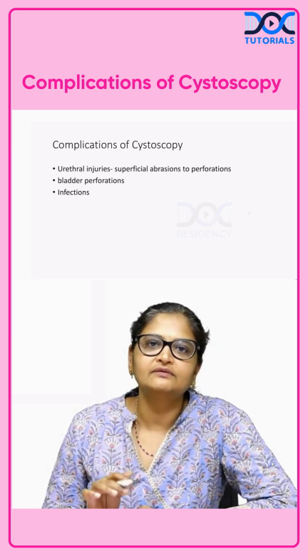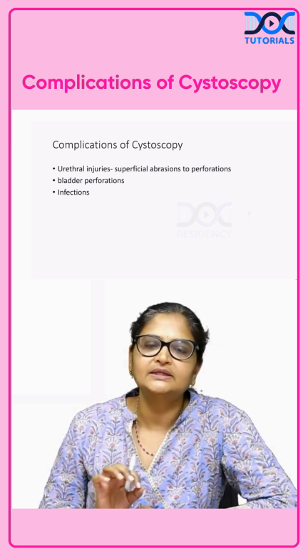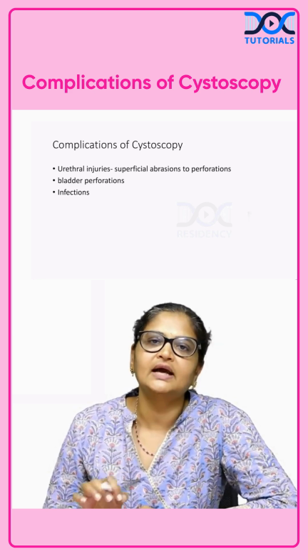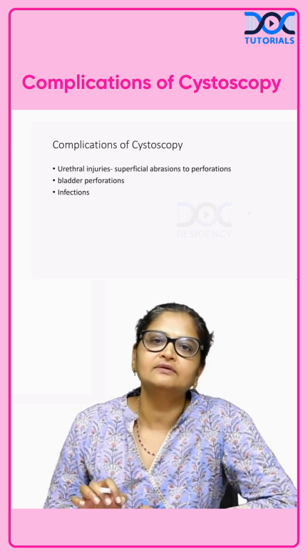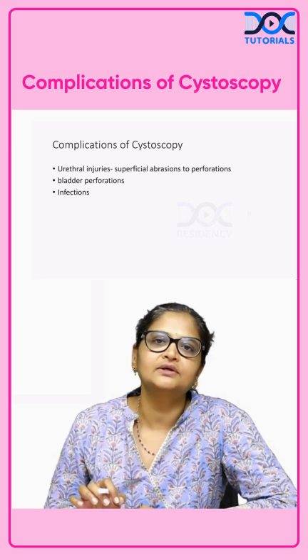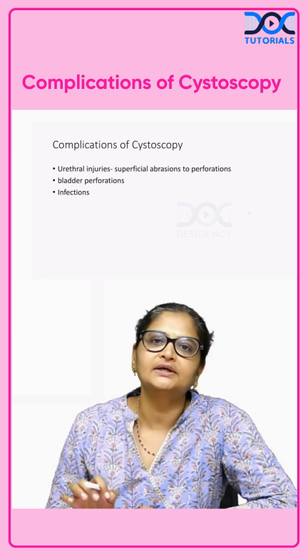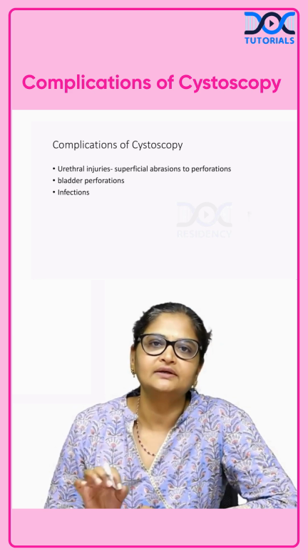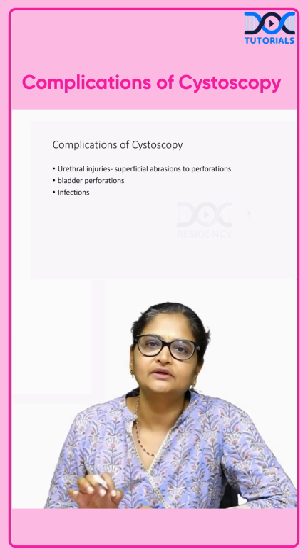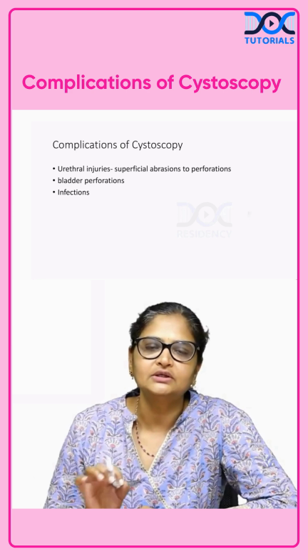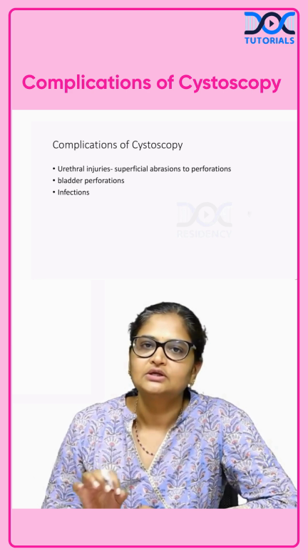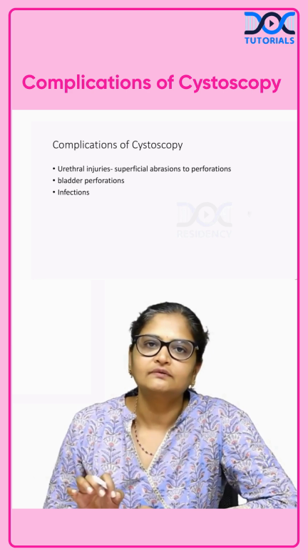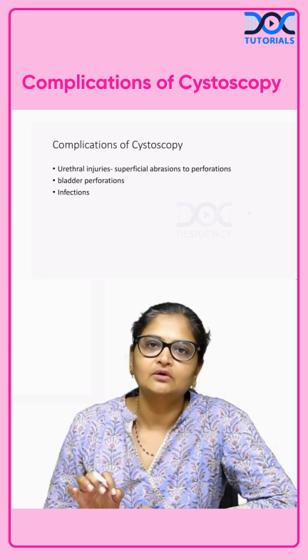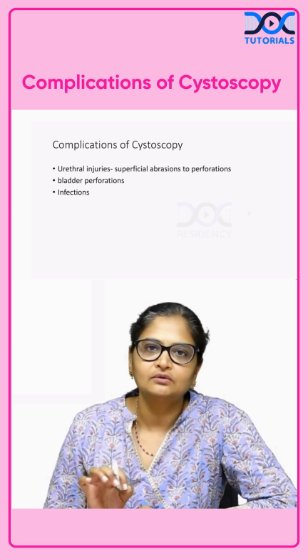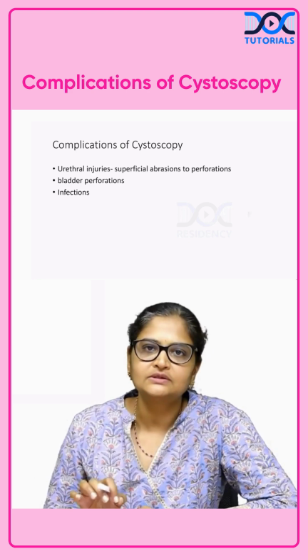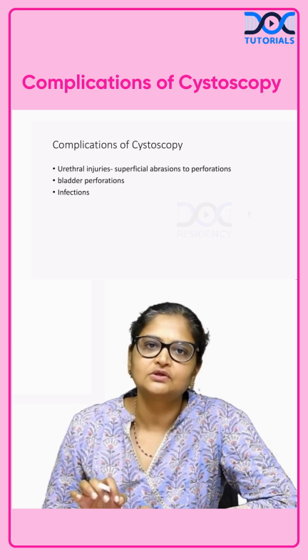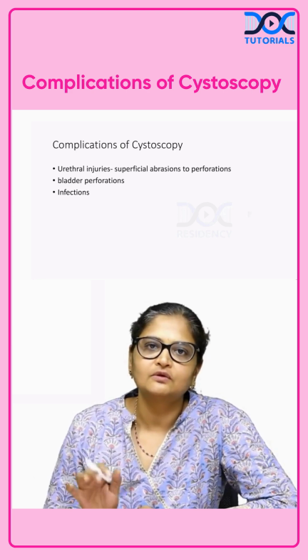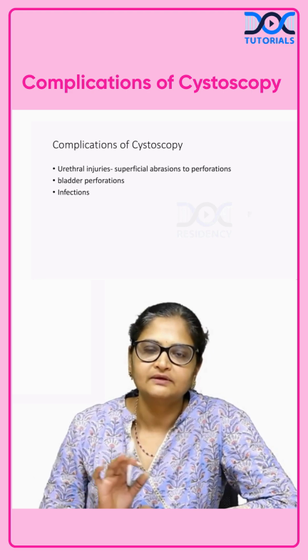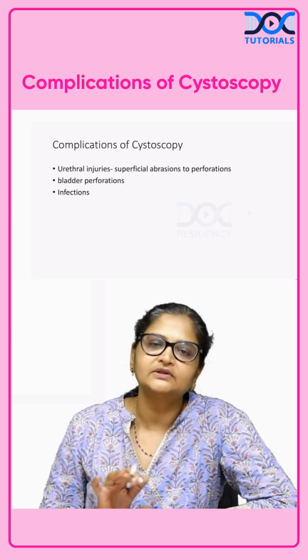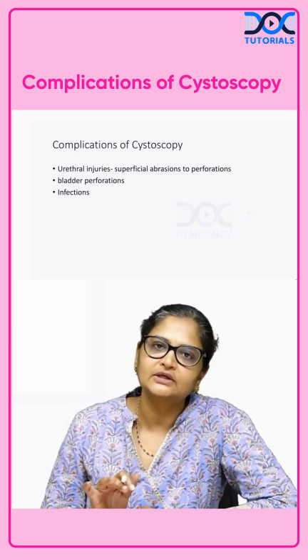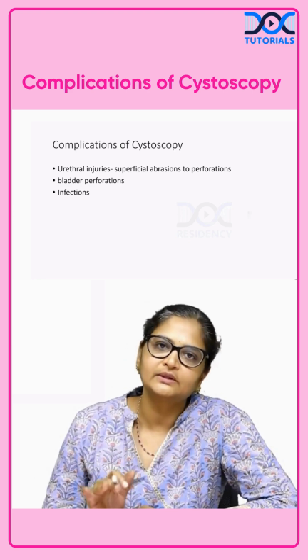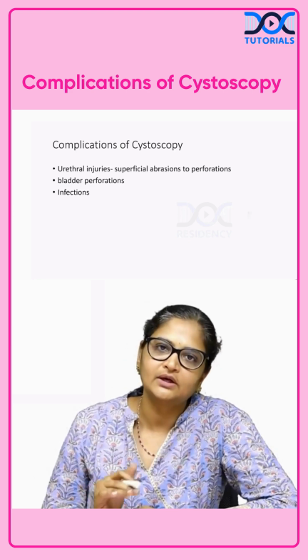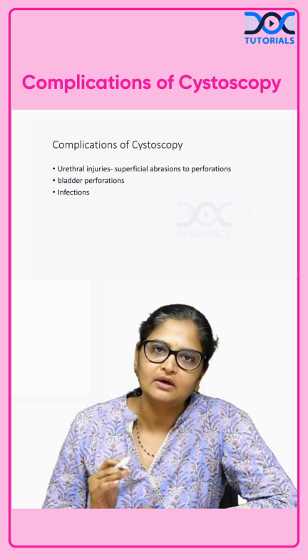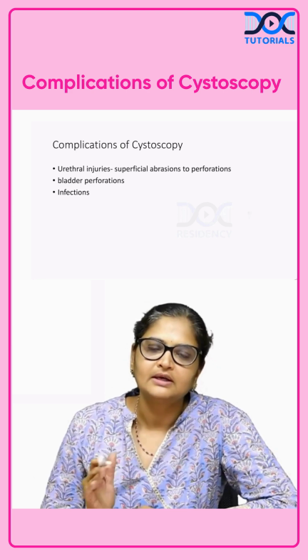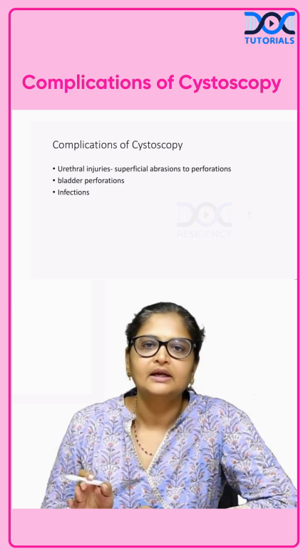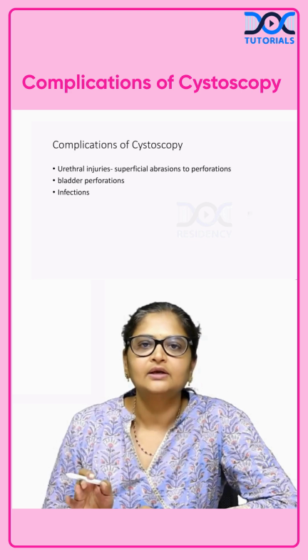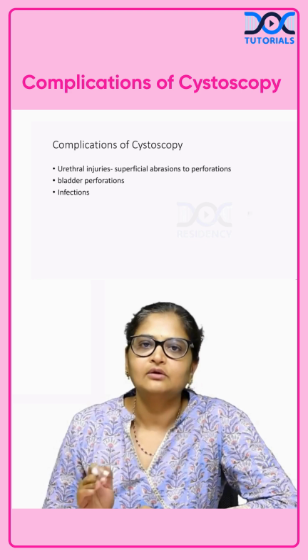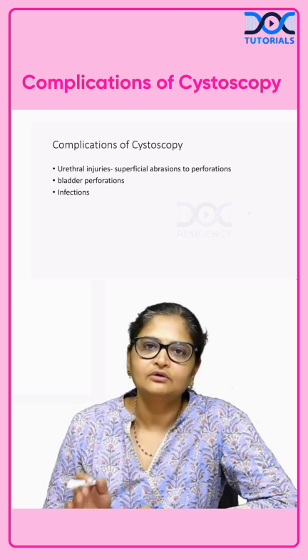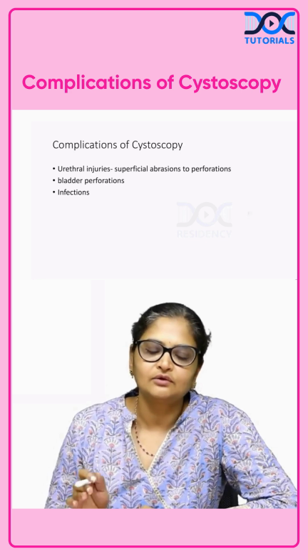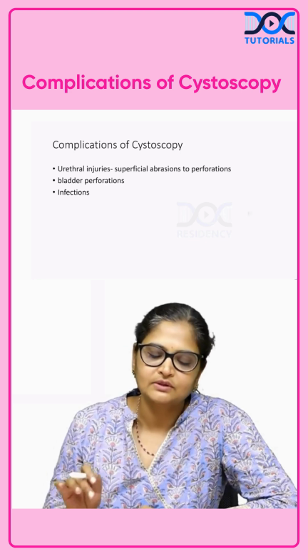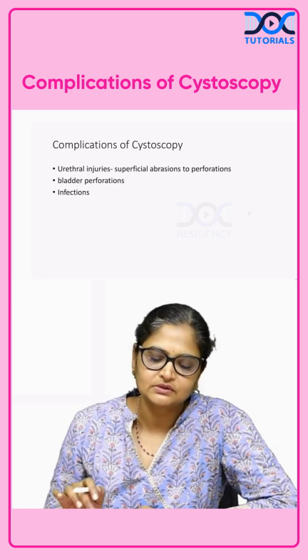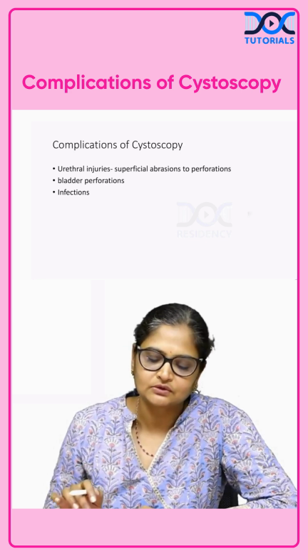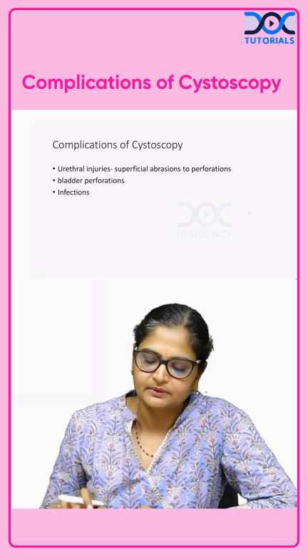The main risk is infection. If there is an active urinary tract infection, we cannot do the cystoscopy. The infection has to be controlled first, and only then can you proceed with a cystoscopy.